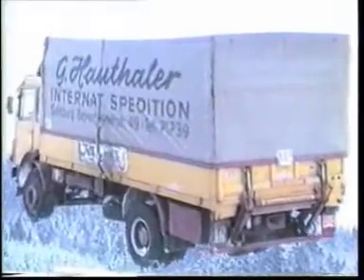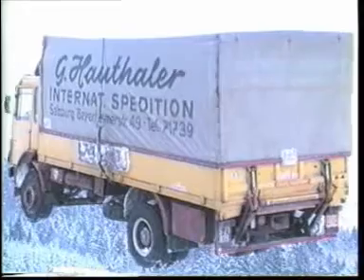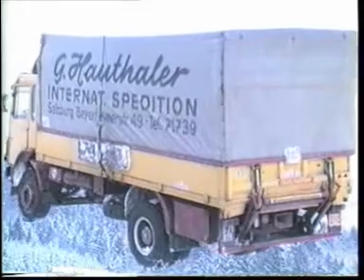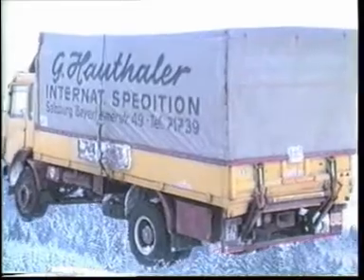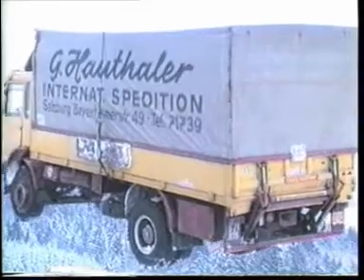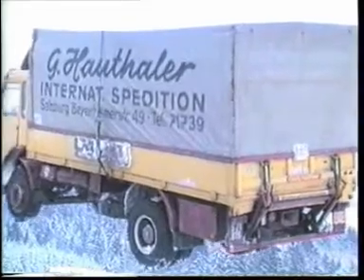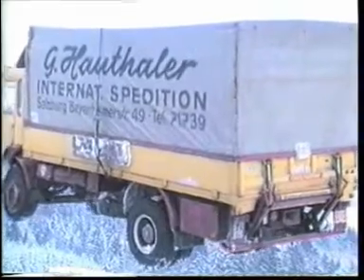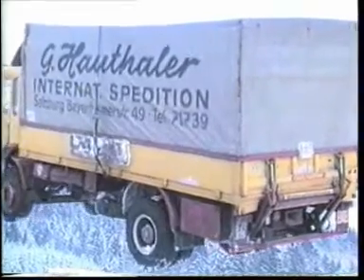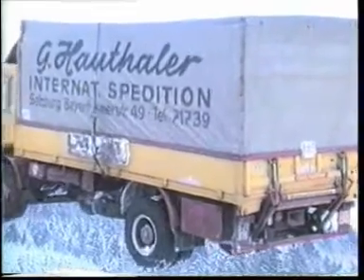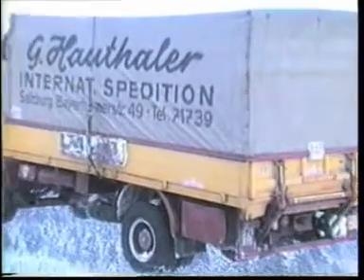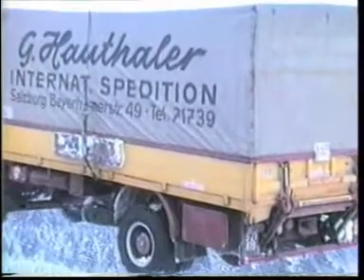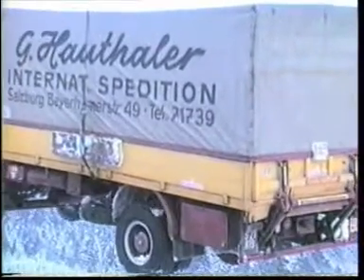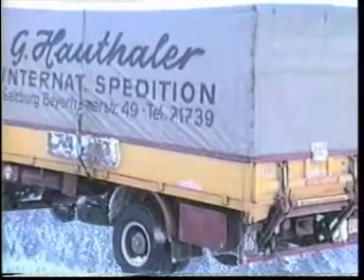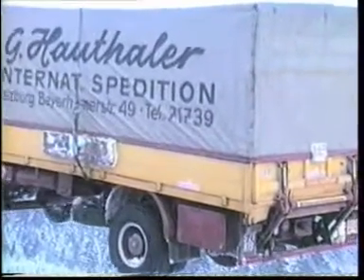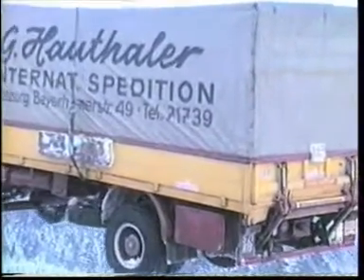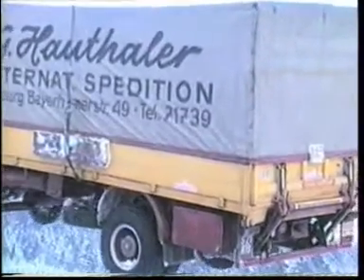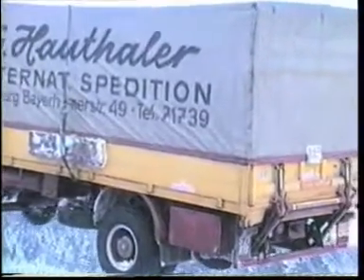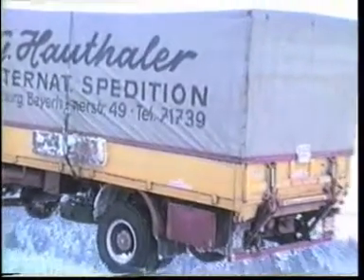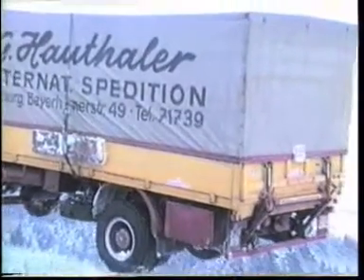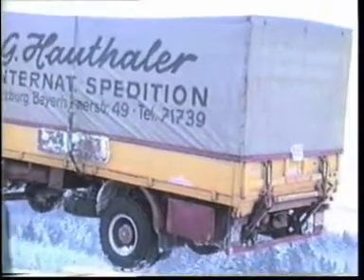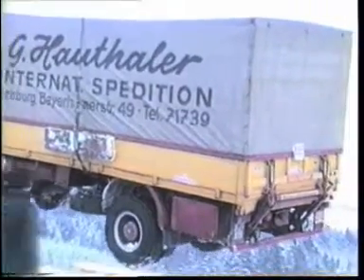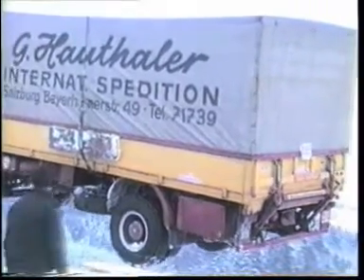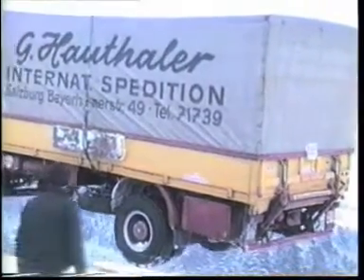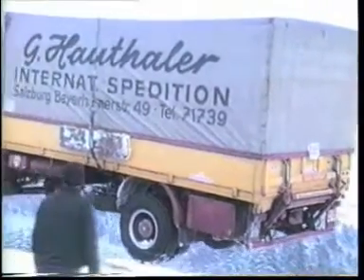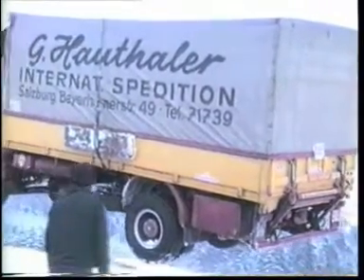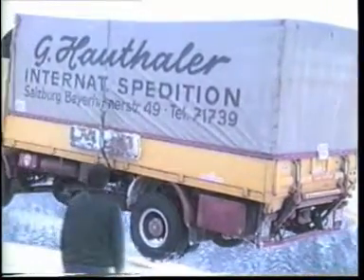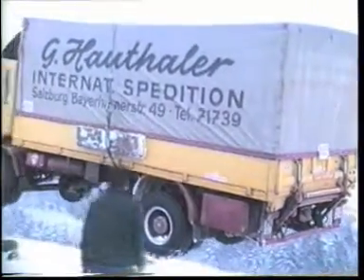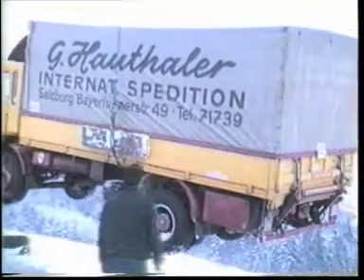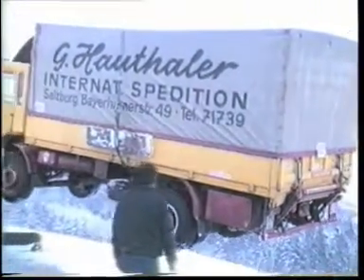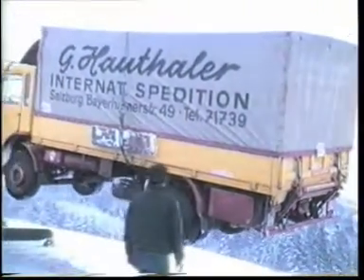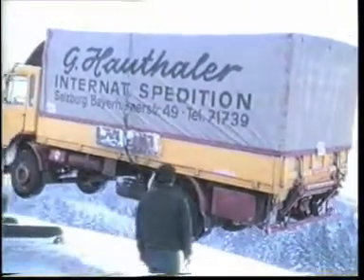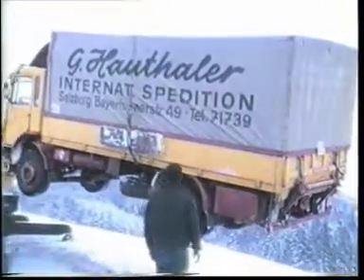So Roto-Grip pays for itself very quickly indeed and helps keep insurance costs down.